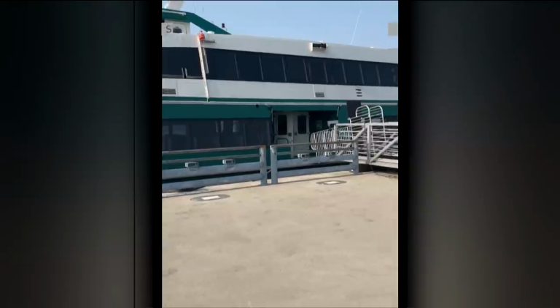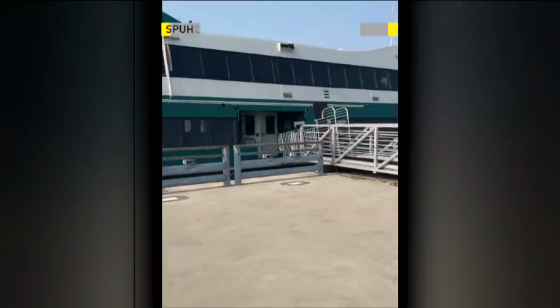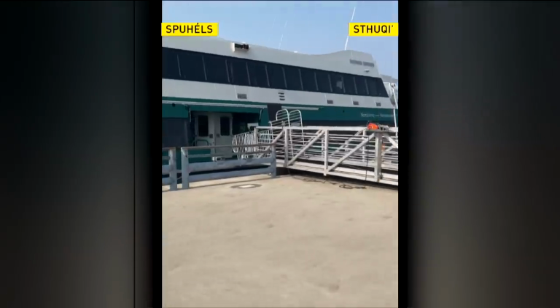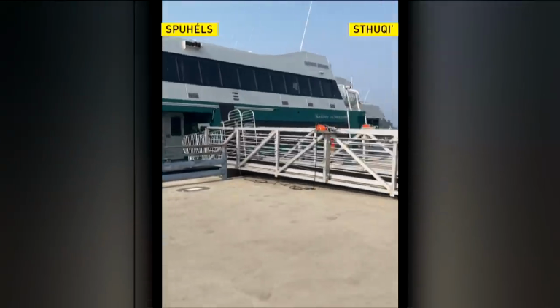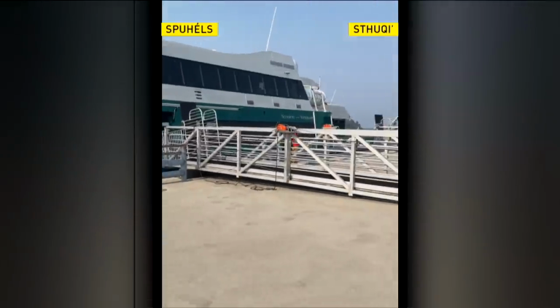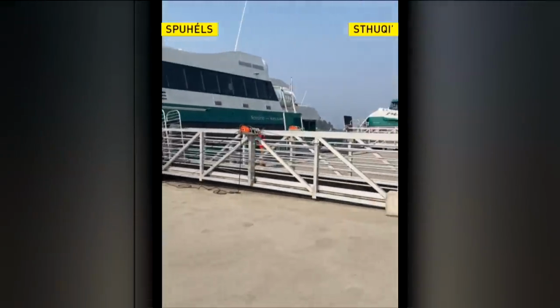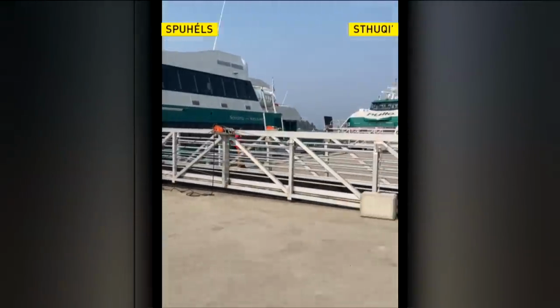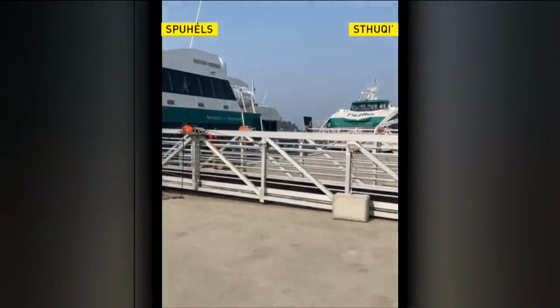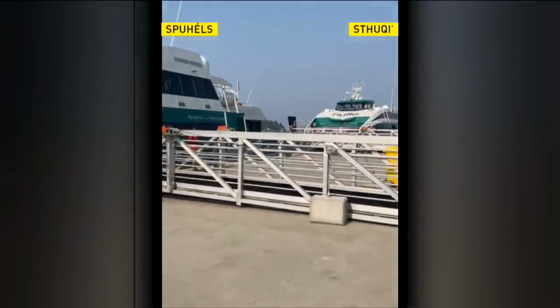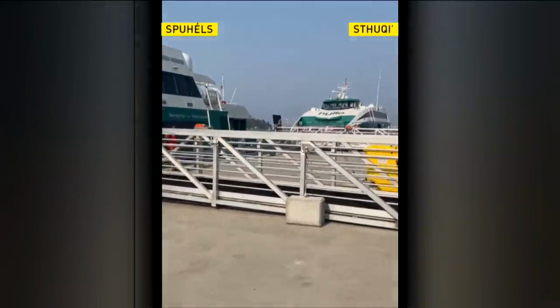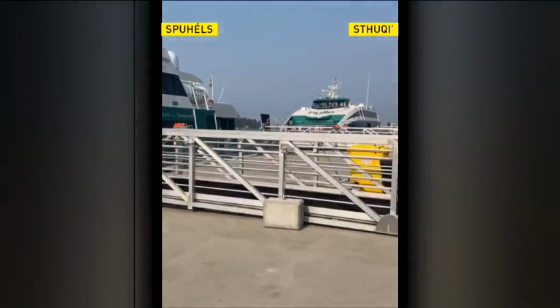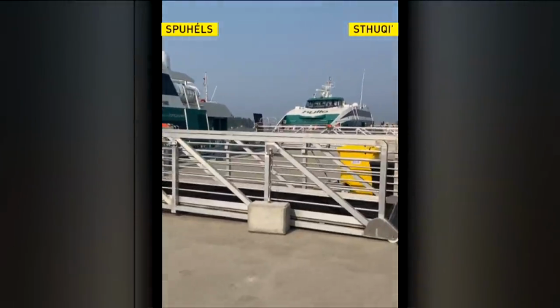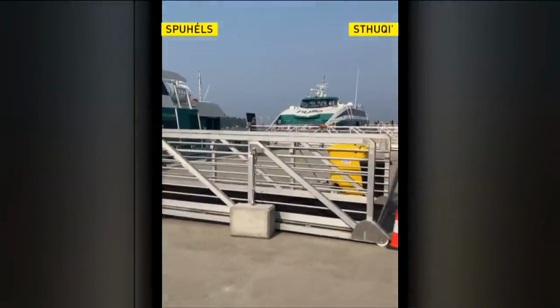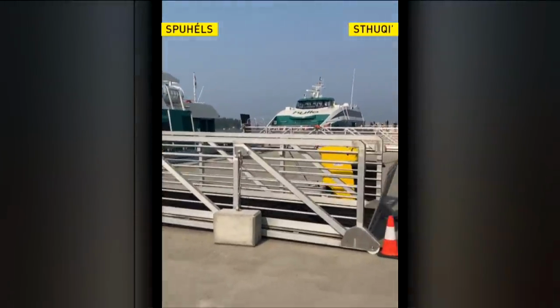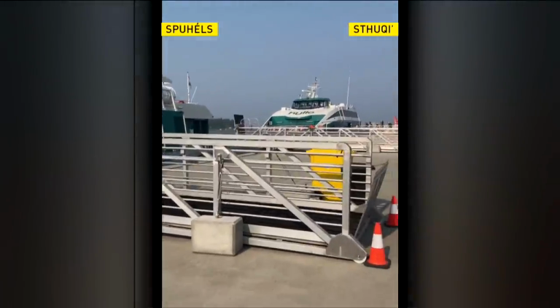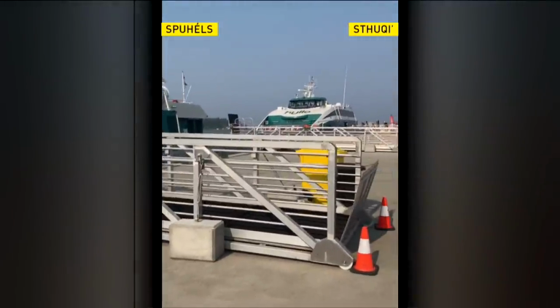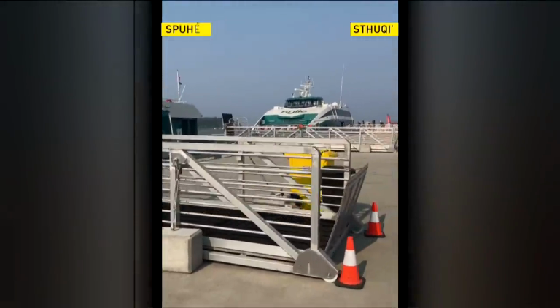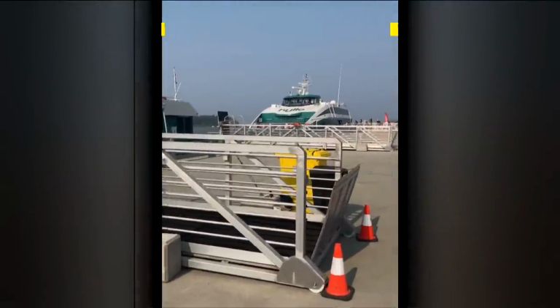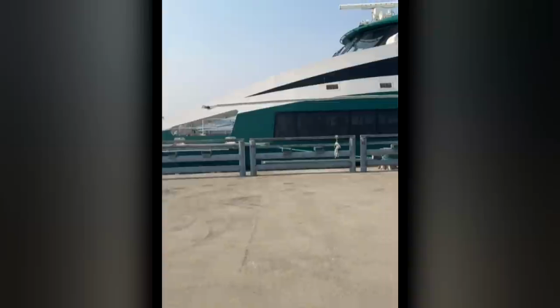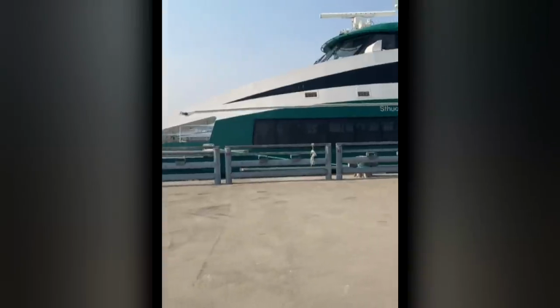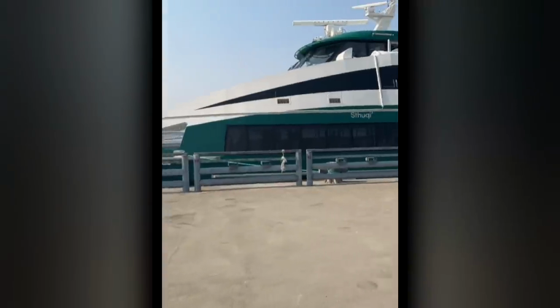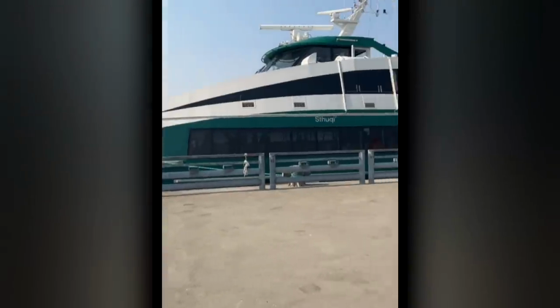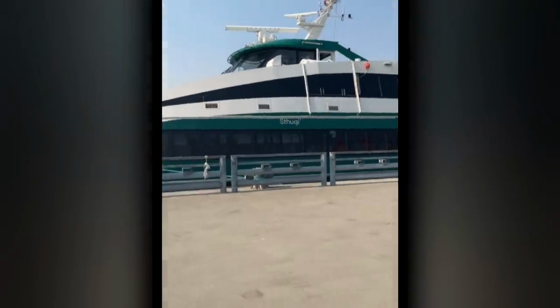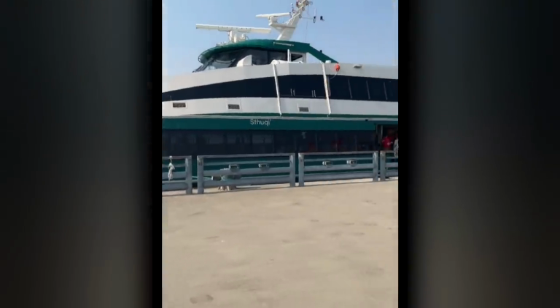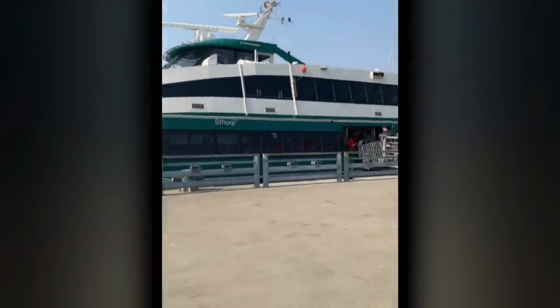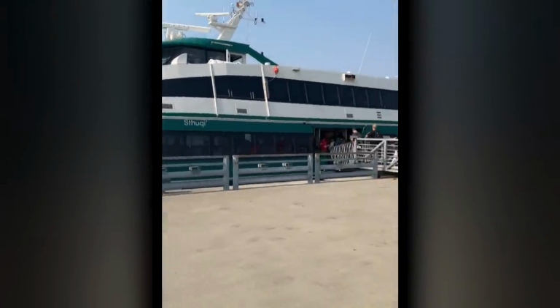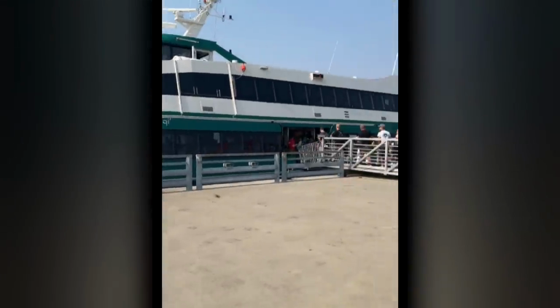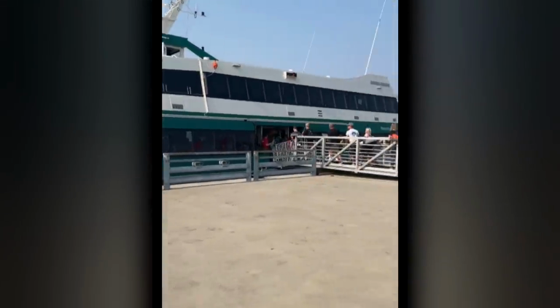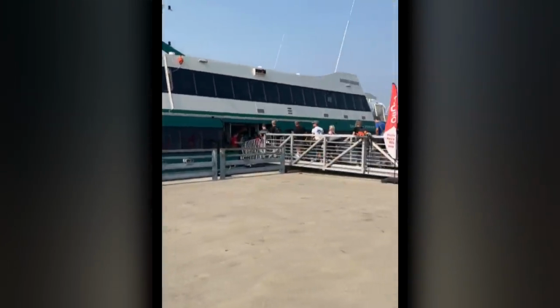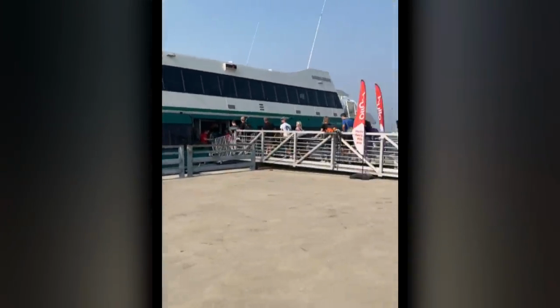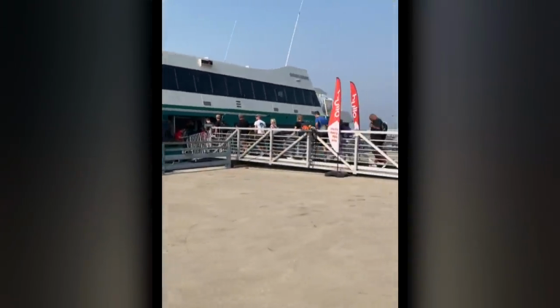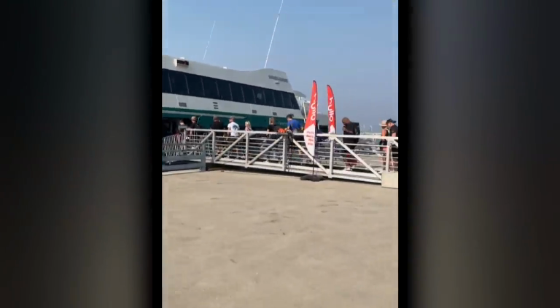You can see the two vessels there — the Spot L's and the Stacky. Only a few sailings a day, apparently more to come.